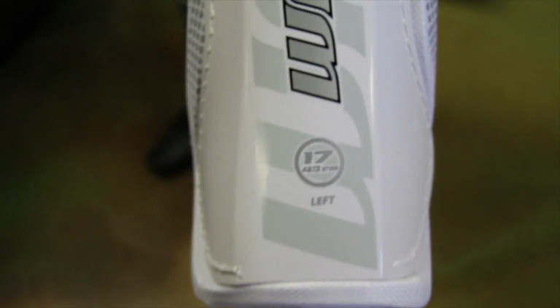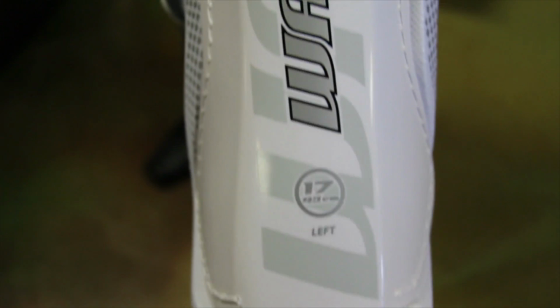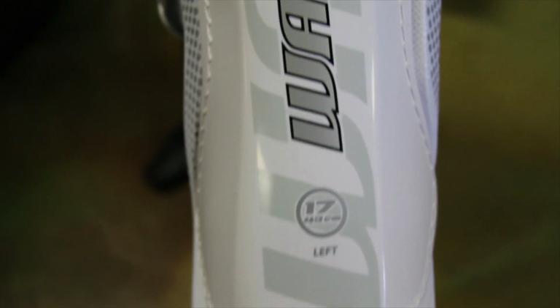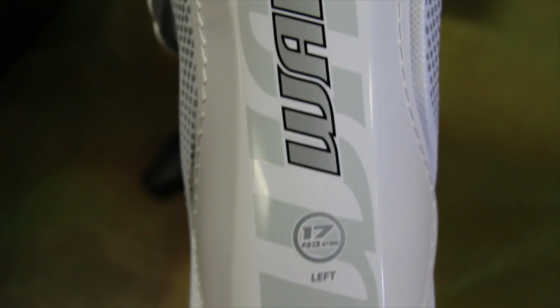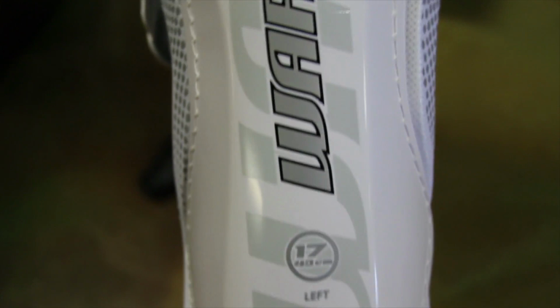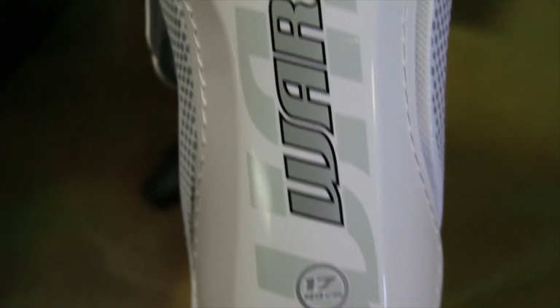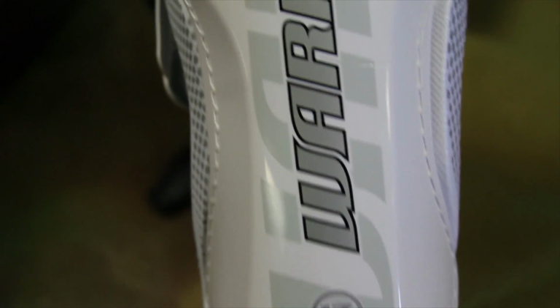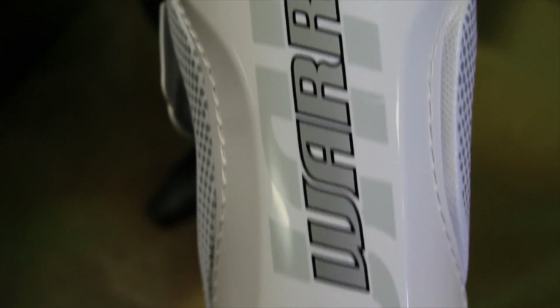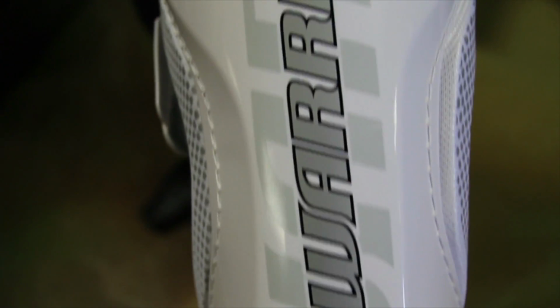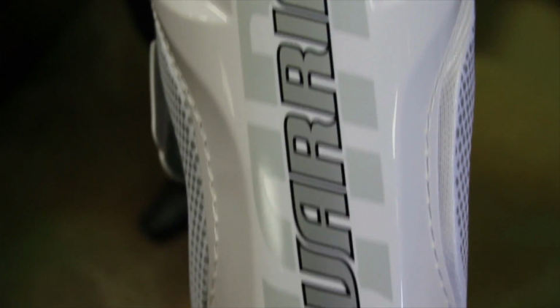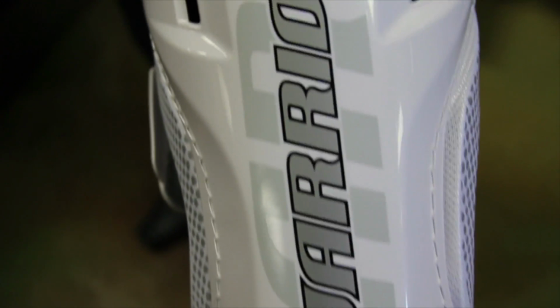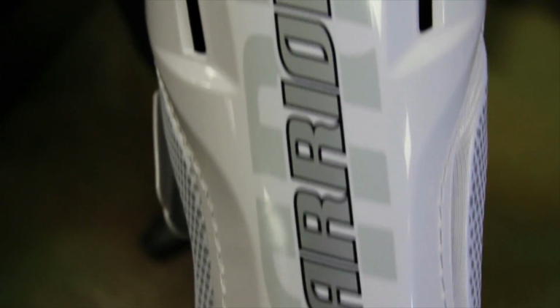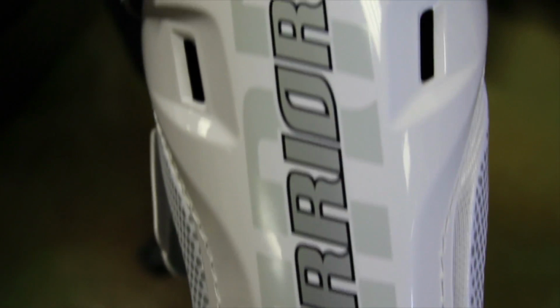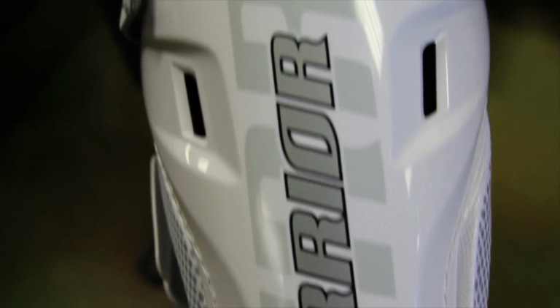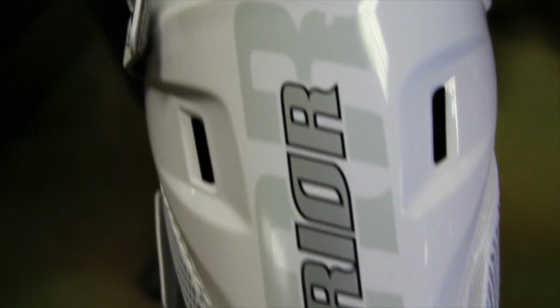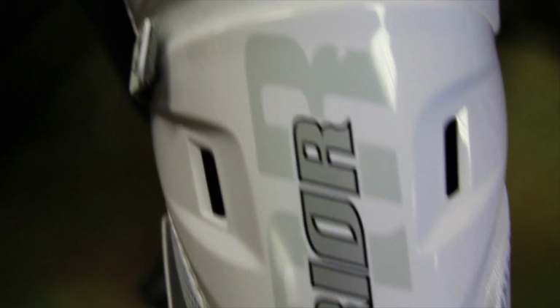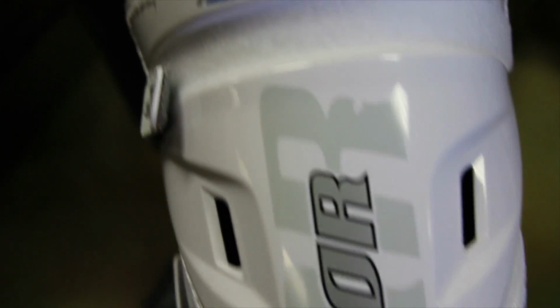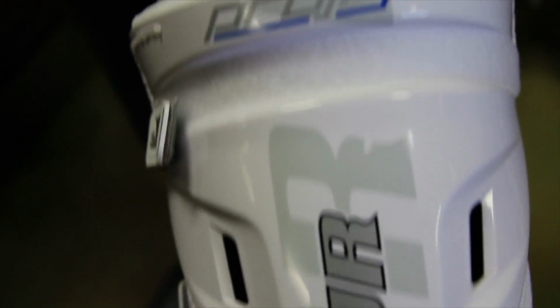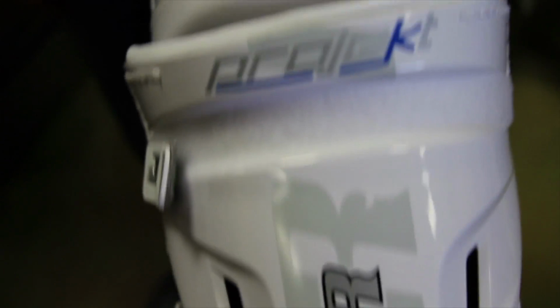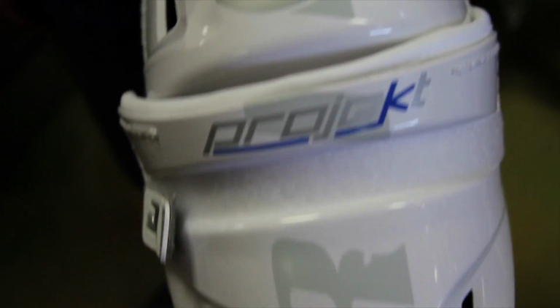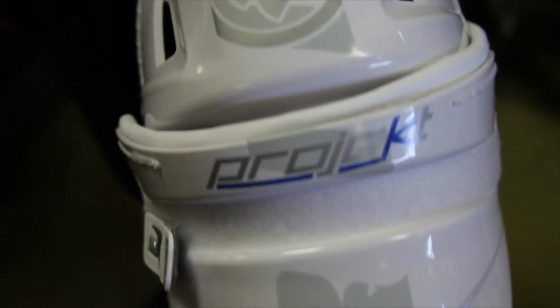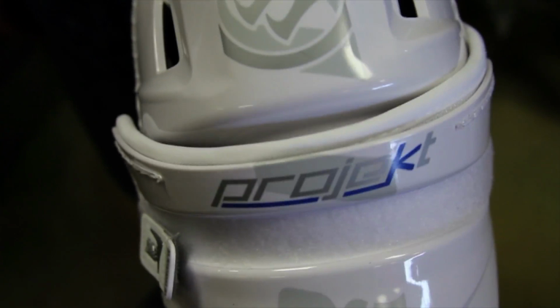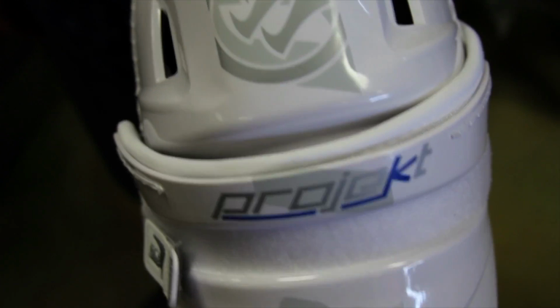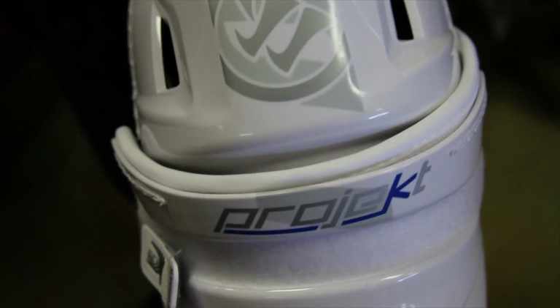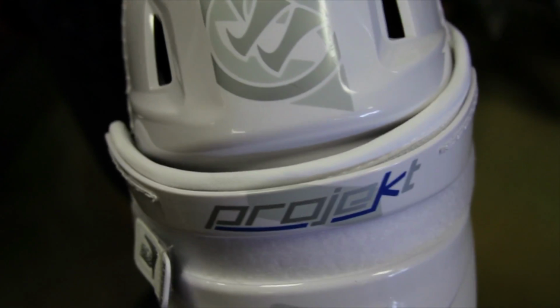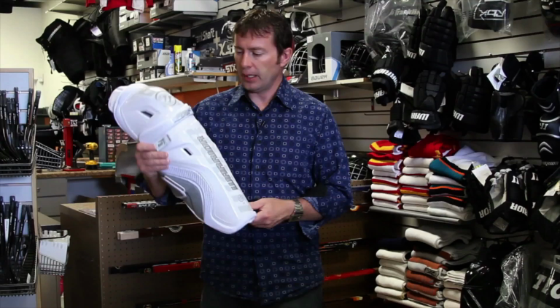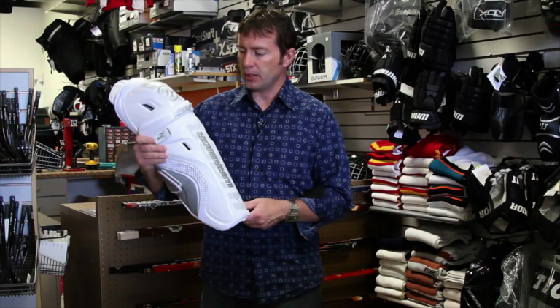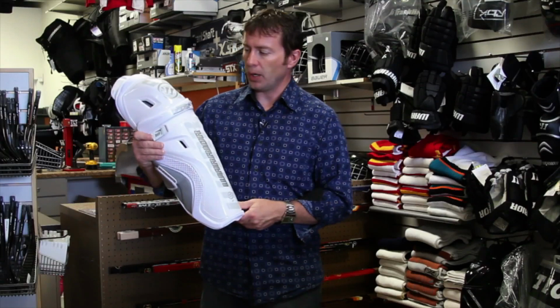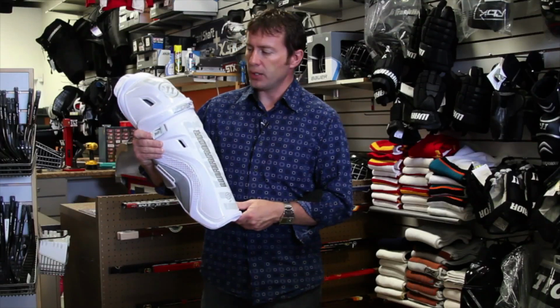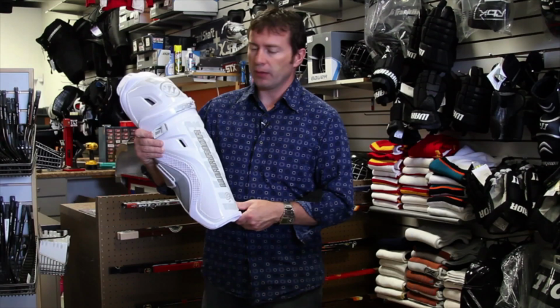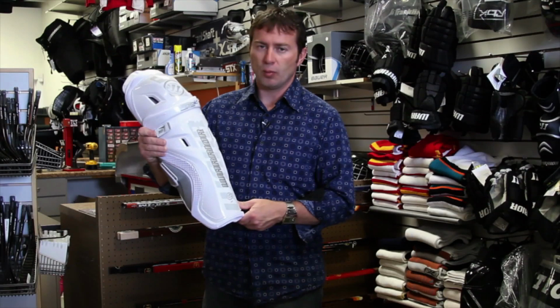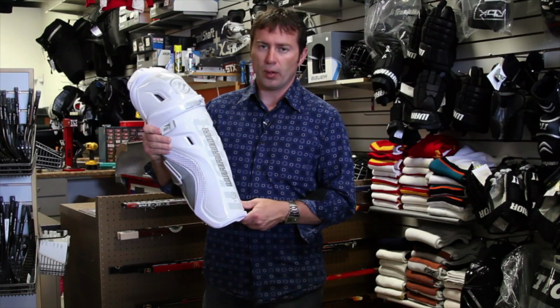Overall, I think this is a great looking pad — lightweight, good protection. That's the Warrior Project shin pad.